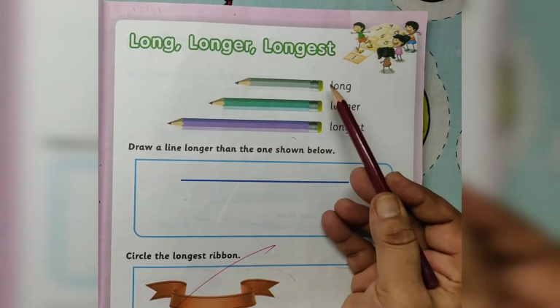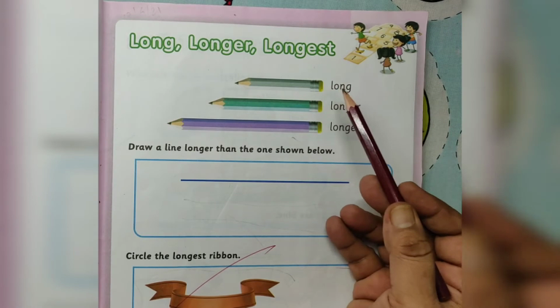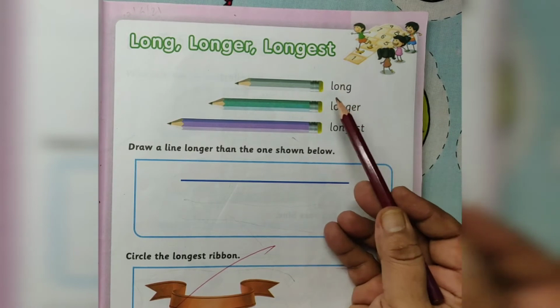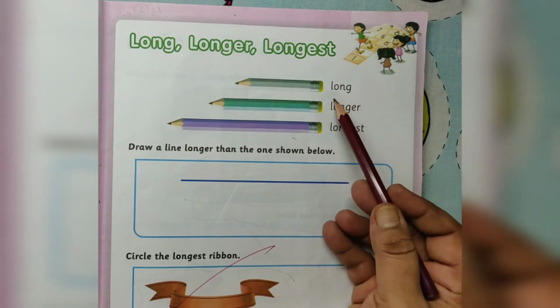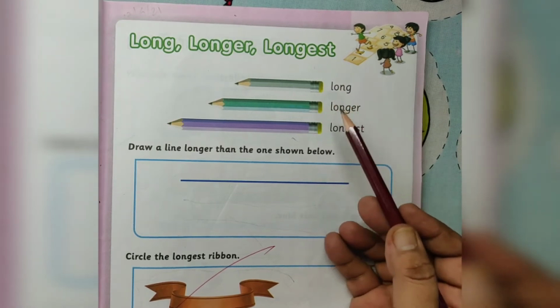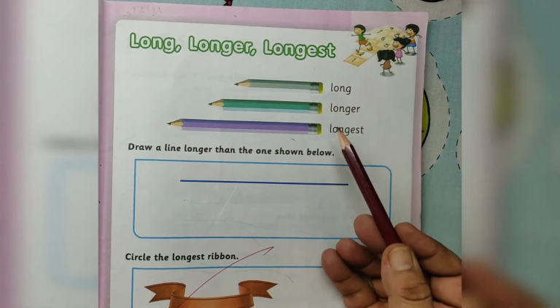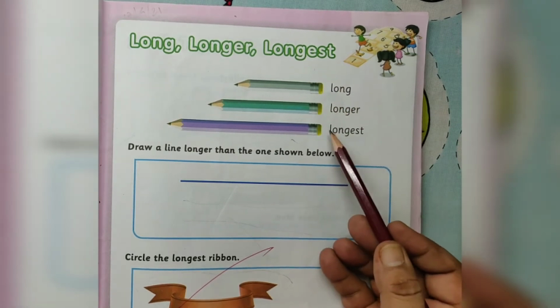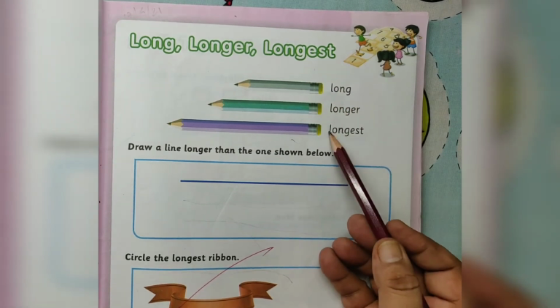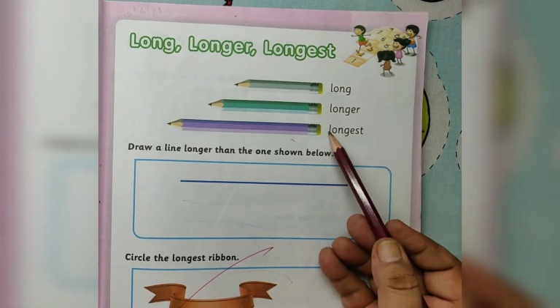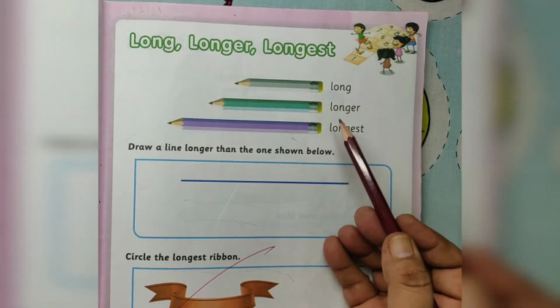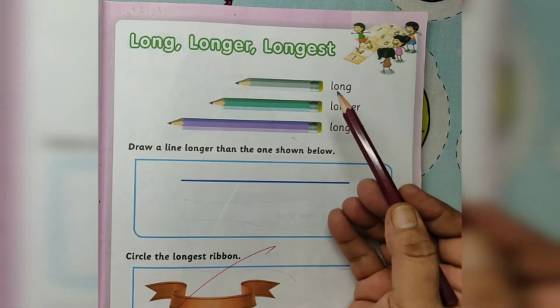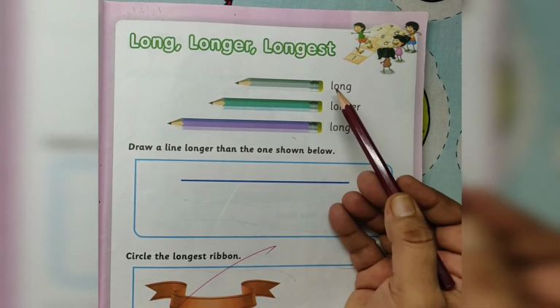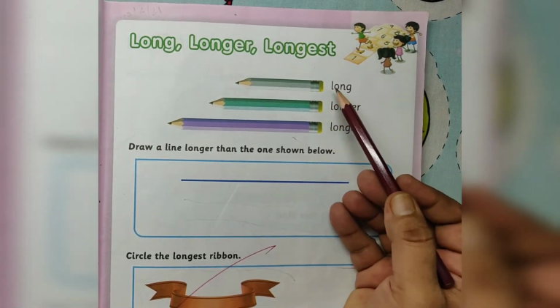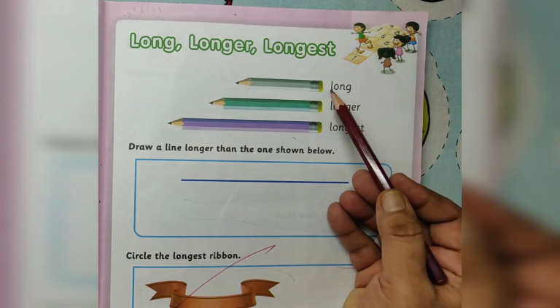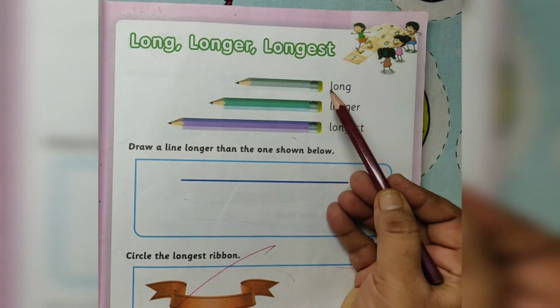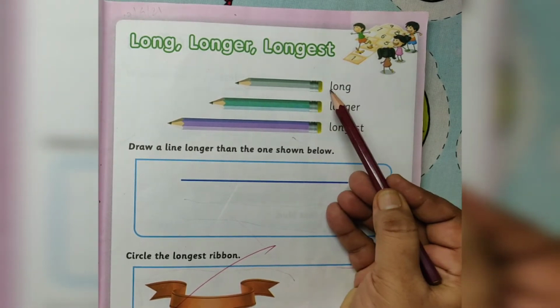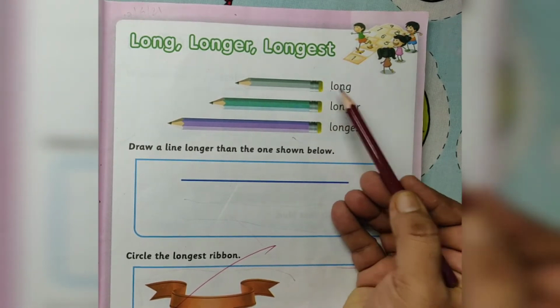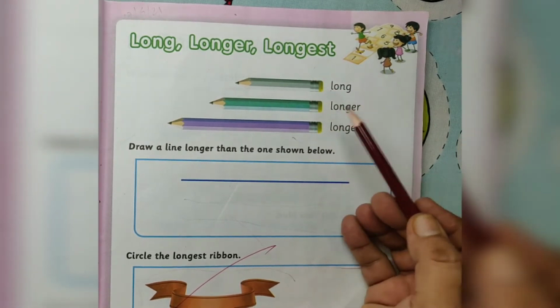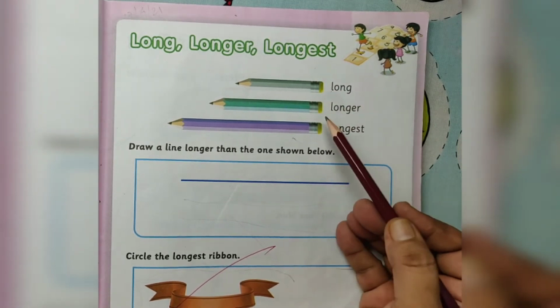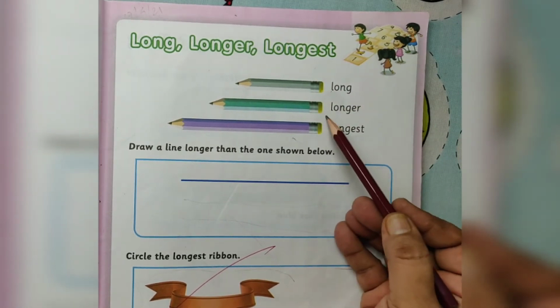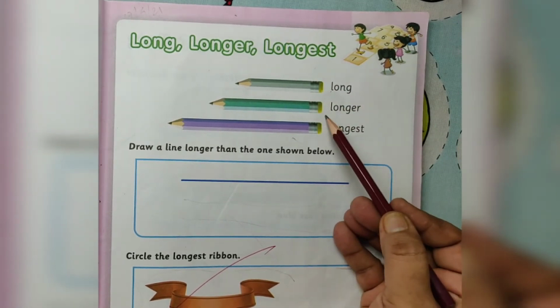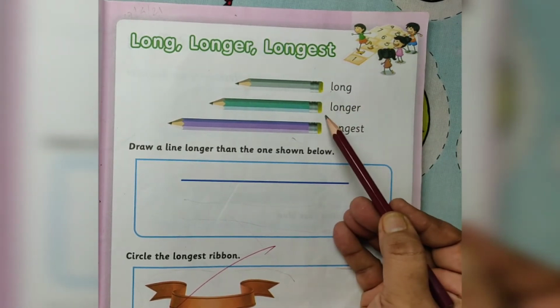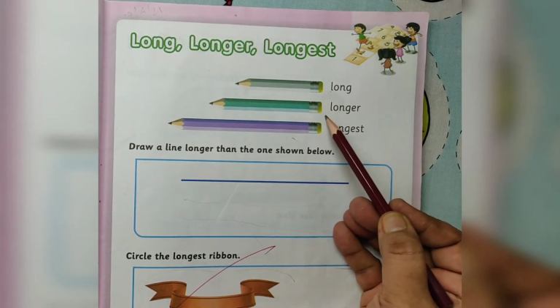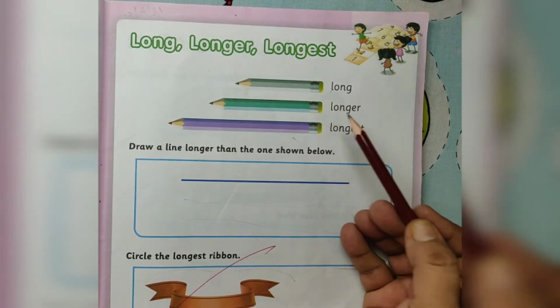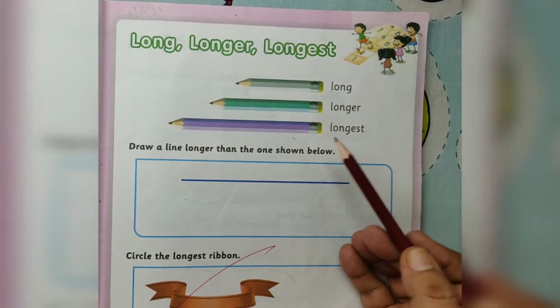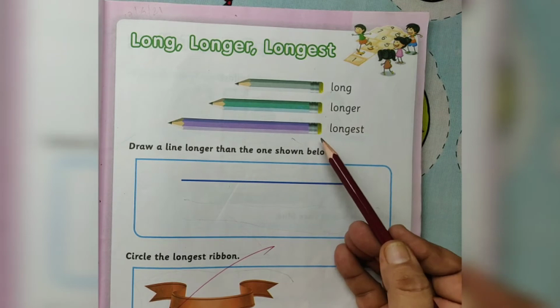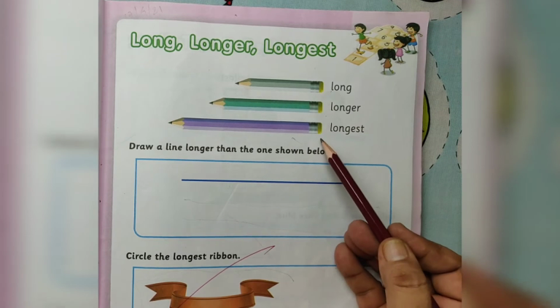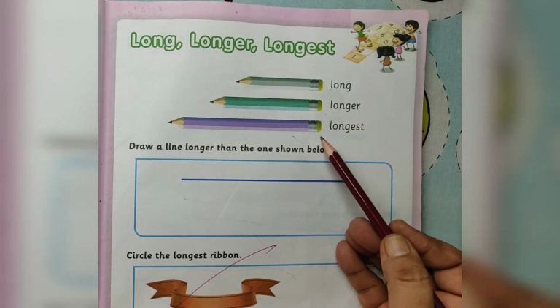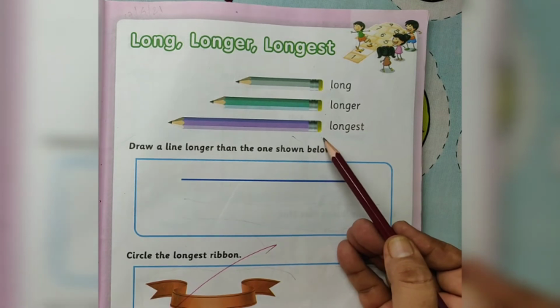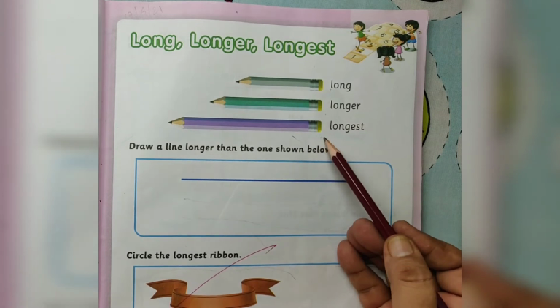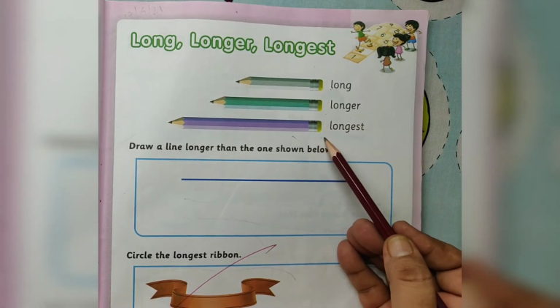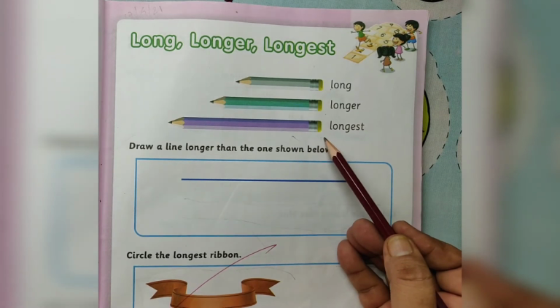Long, longer, longest. Long pencil, longer pencil, longest pencil.